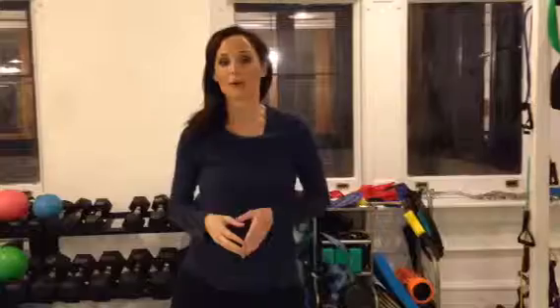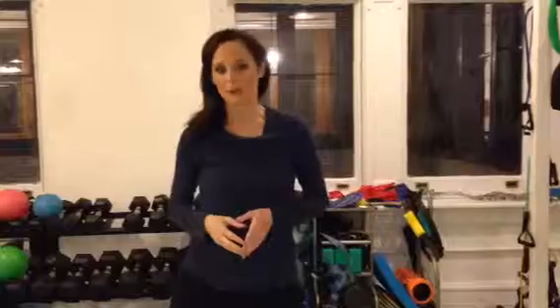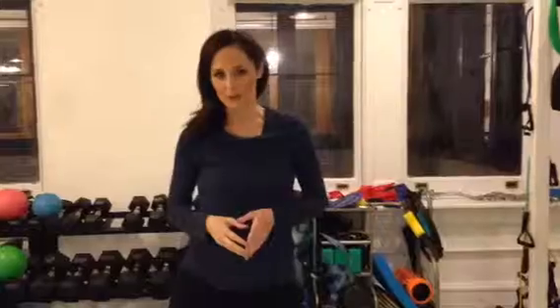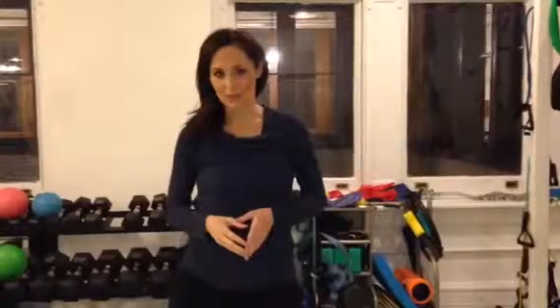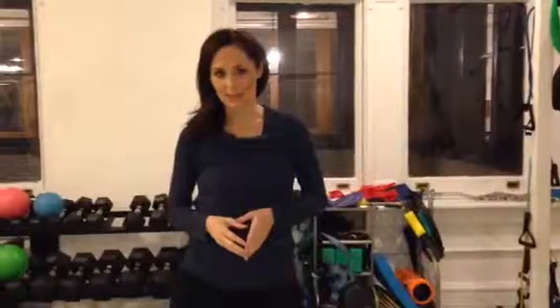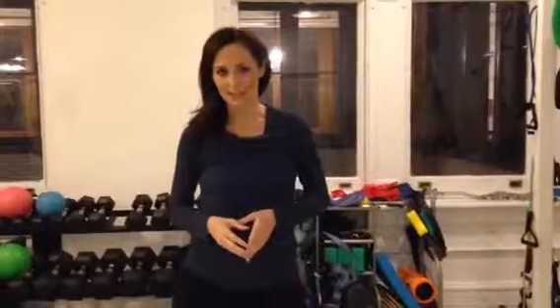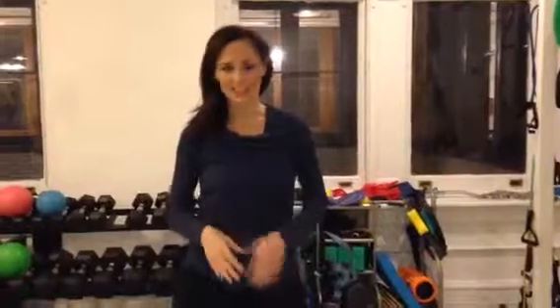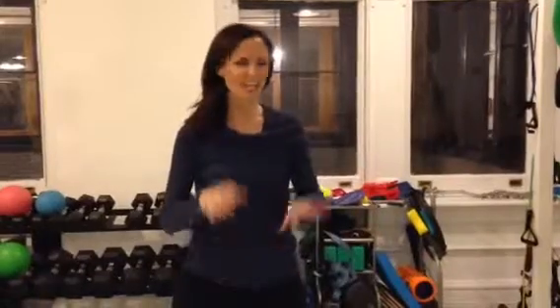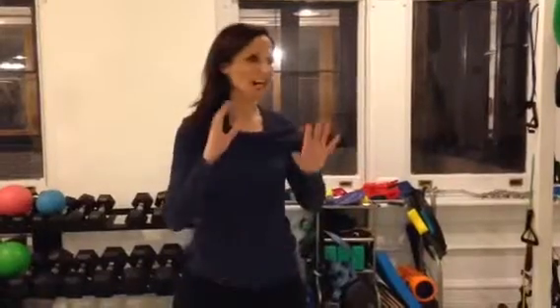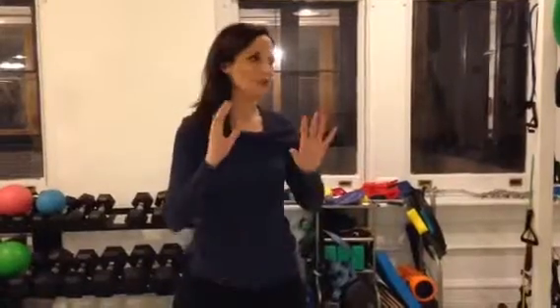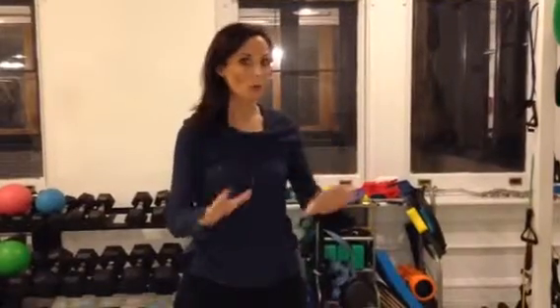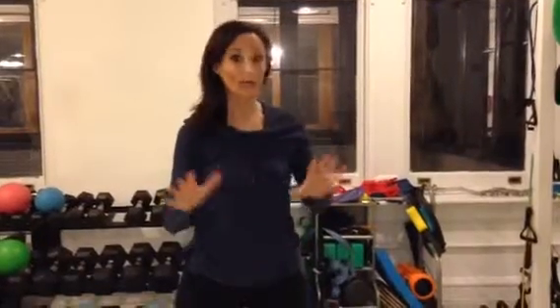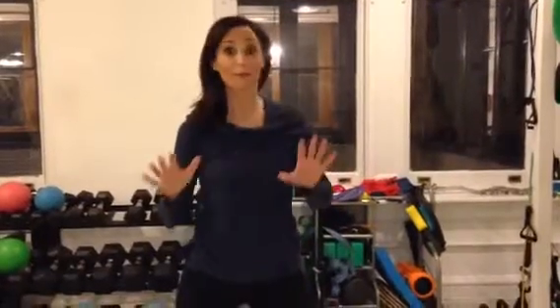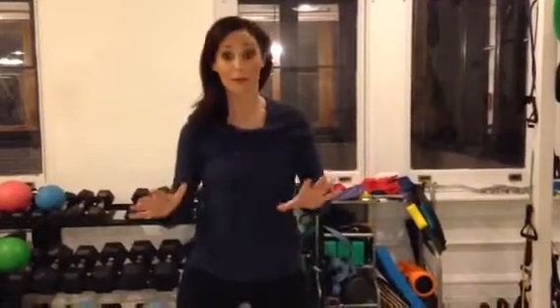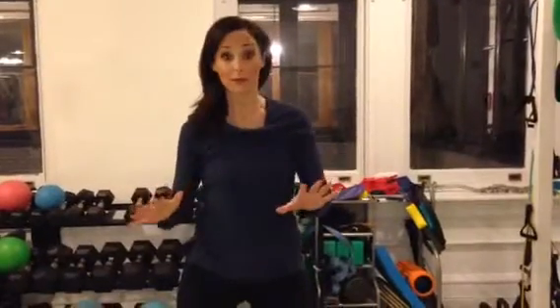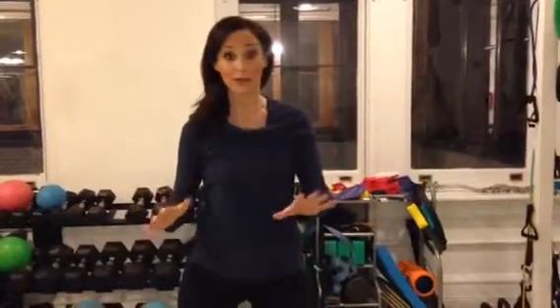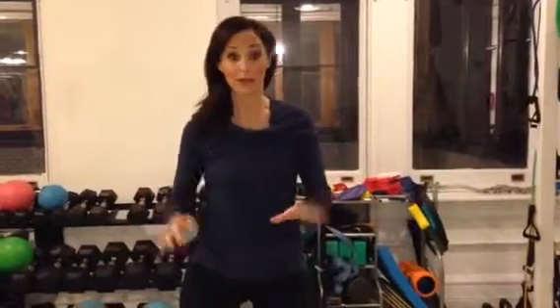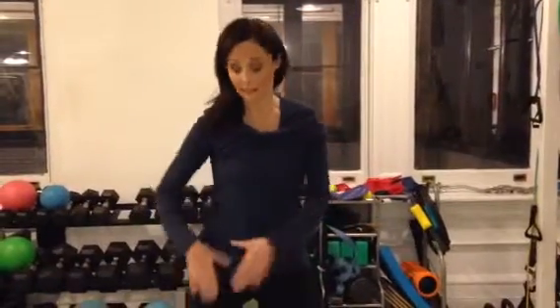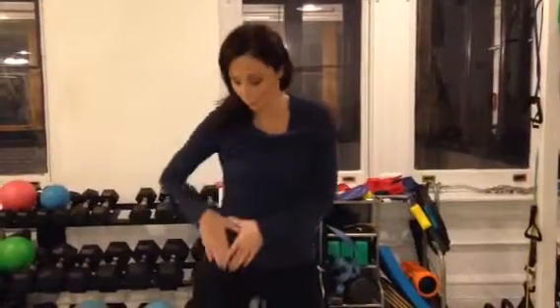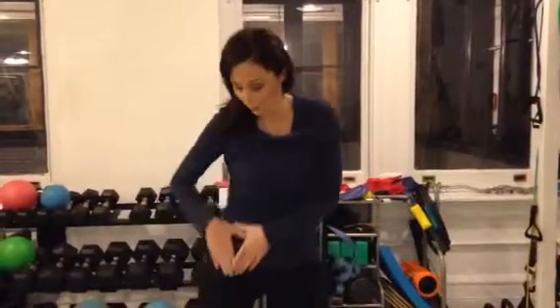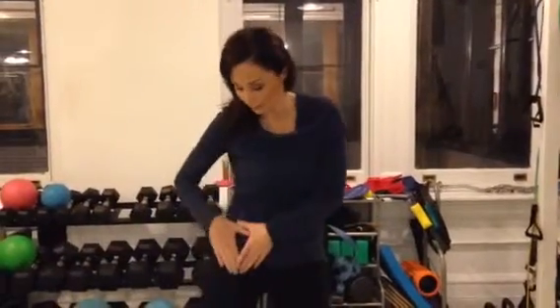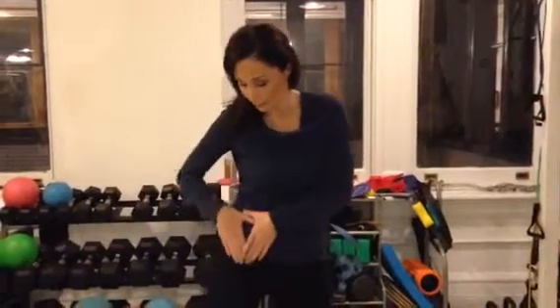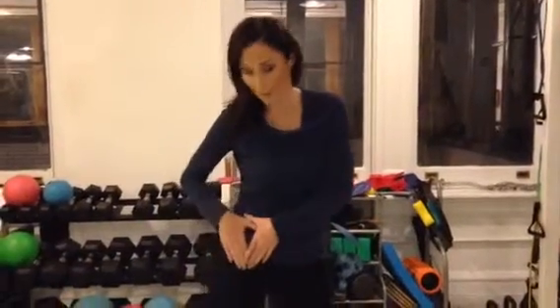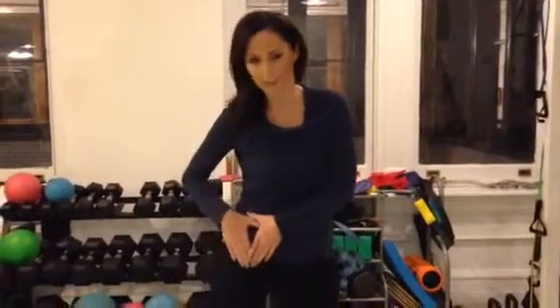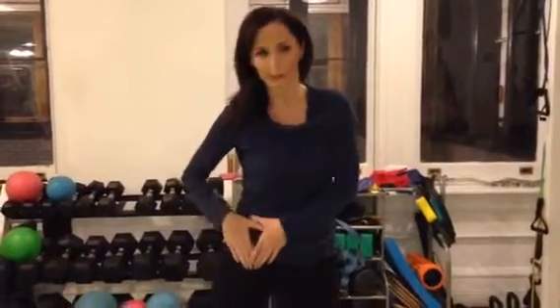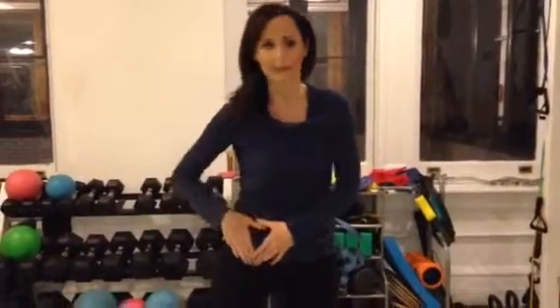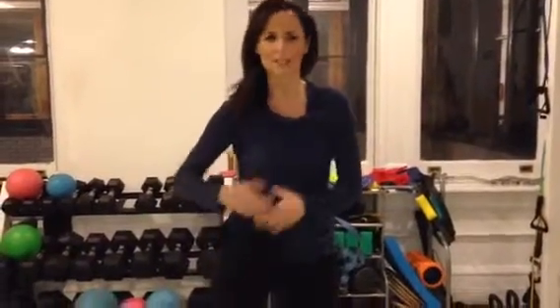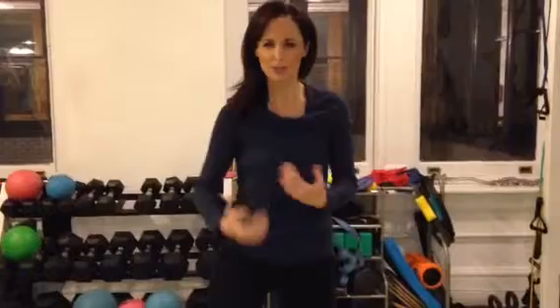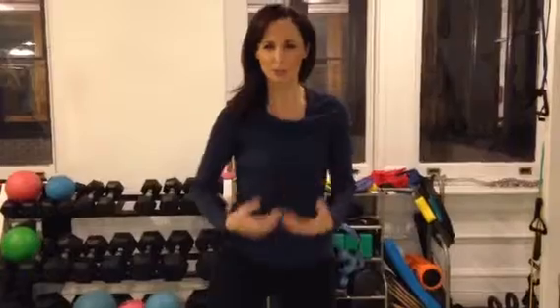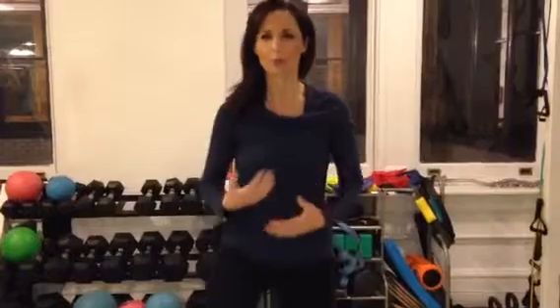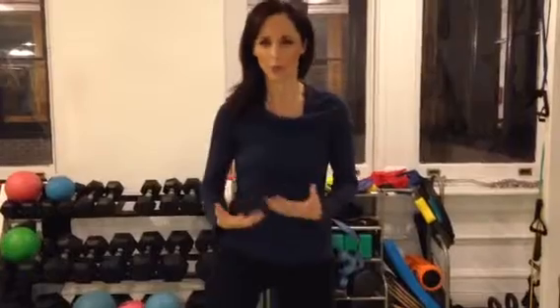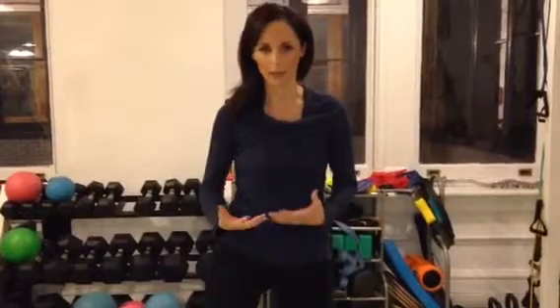Hip flexor tendonitis is that annoying feeling you get in the front of your hip, especially when you're running.